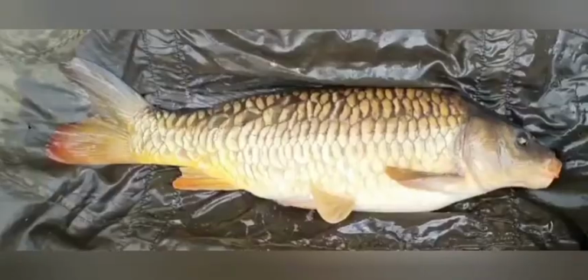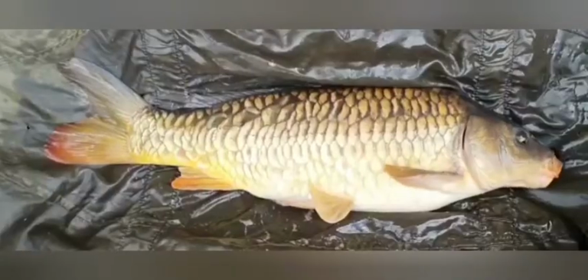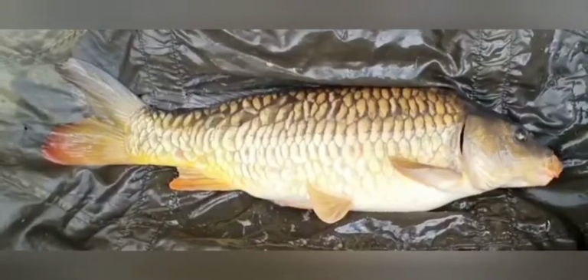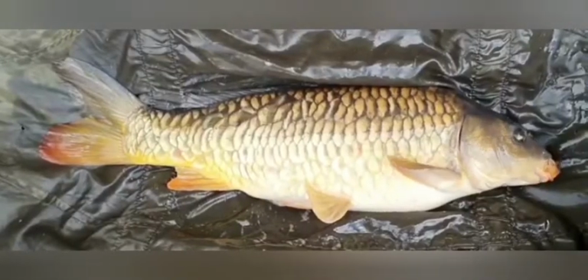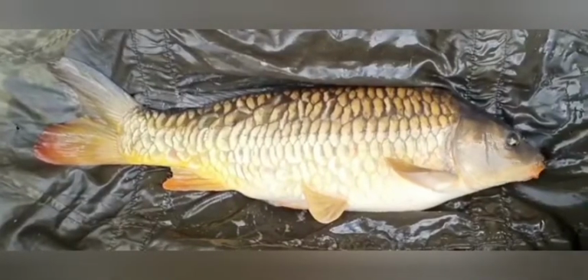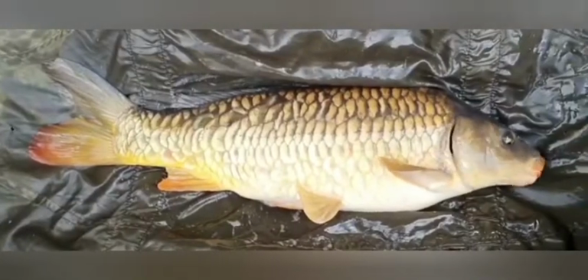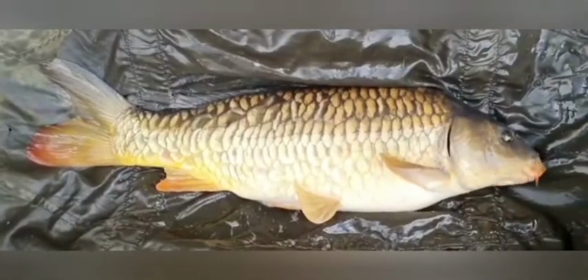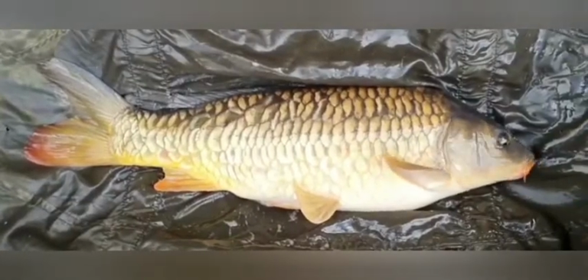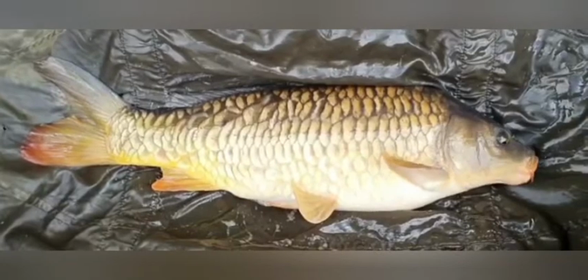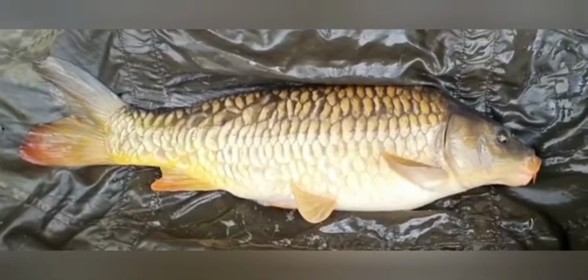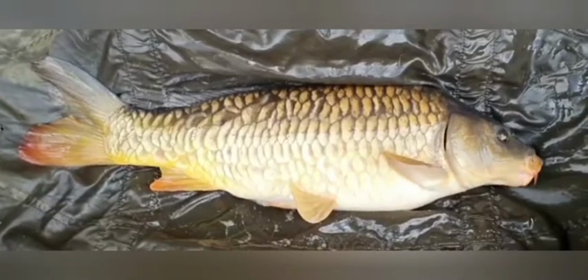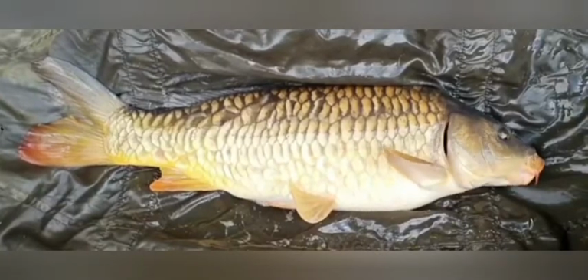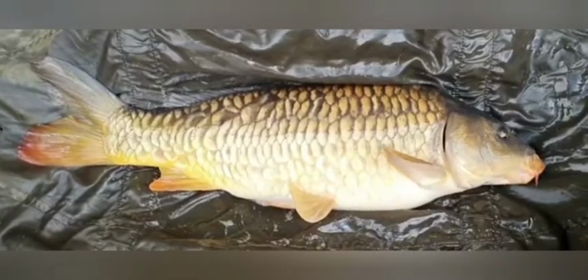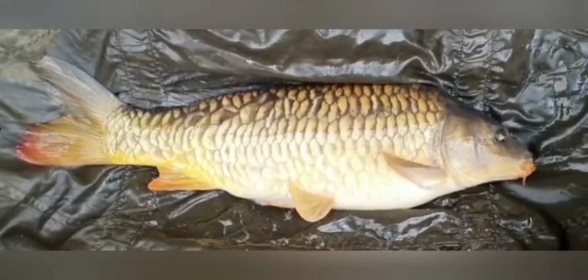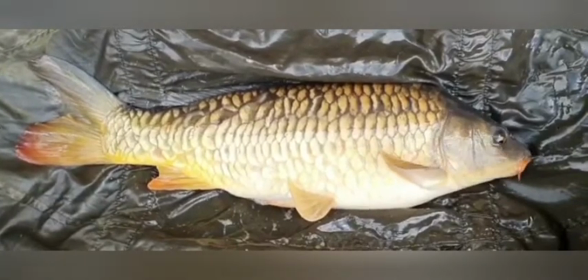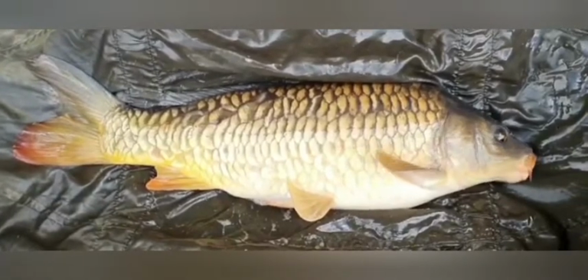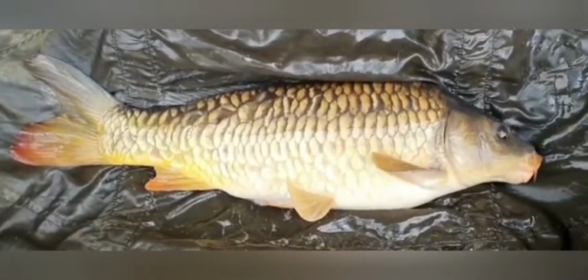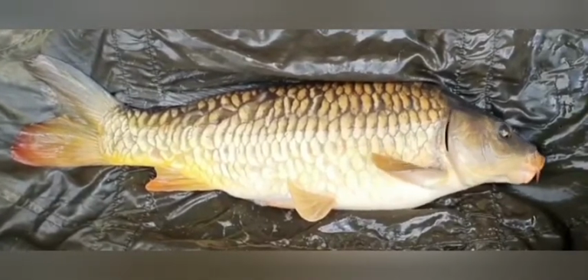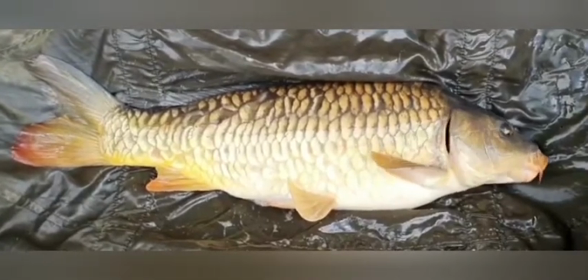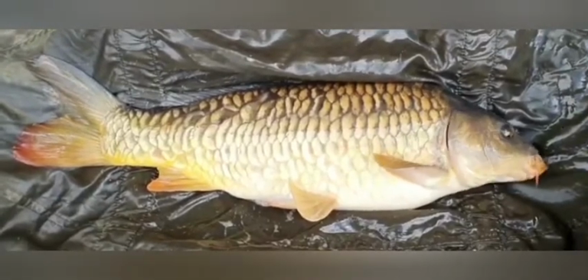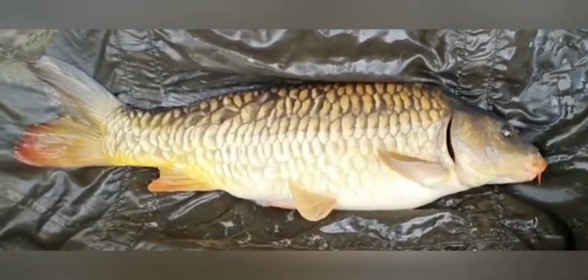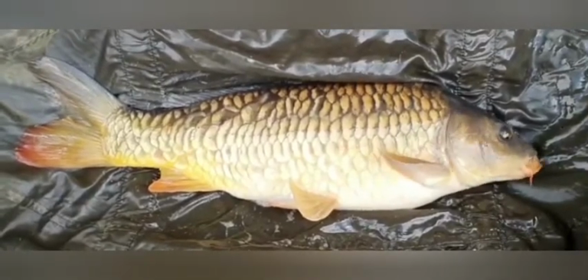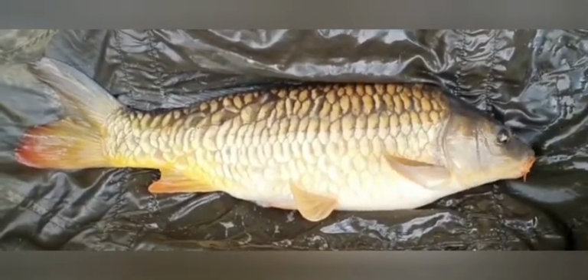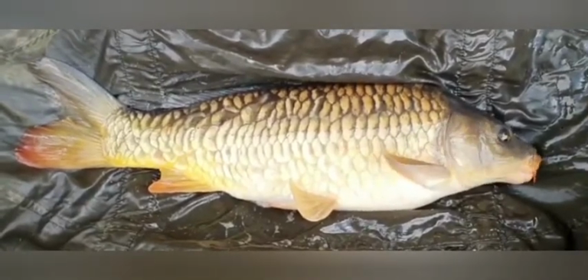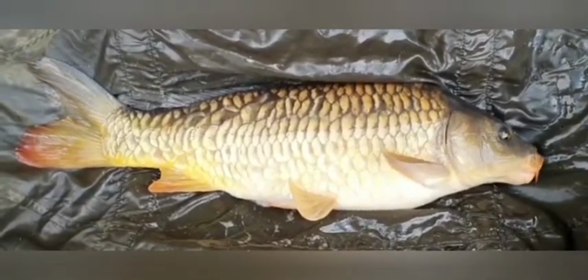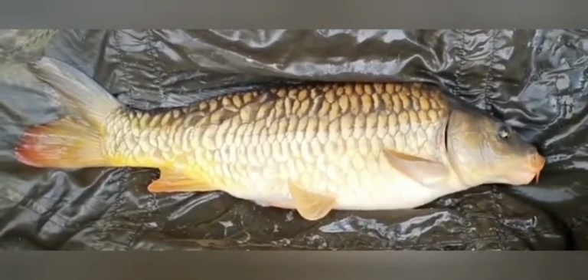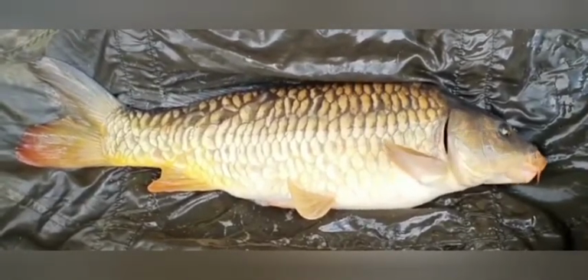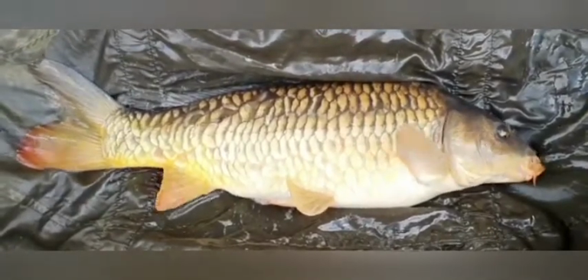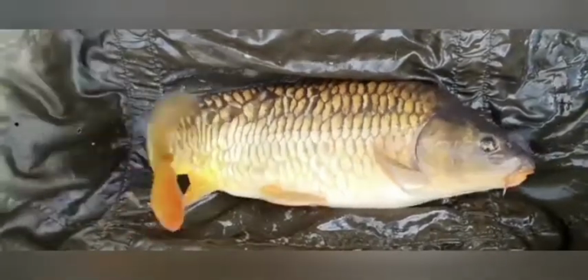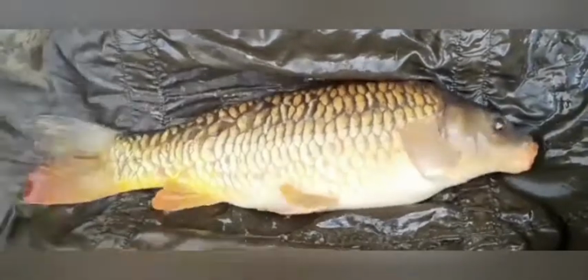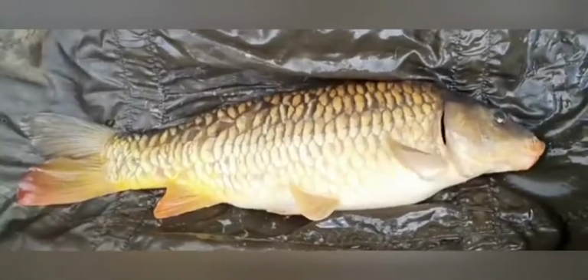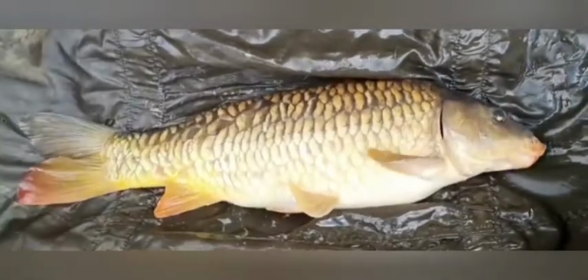First one of the day — seven and a half pound fully scaled mirror. I mean, they don't get much better than that, that's absolutely stunning. Let's crack on.